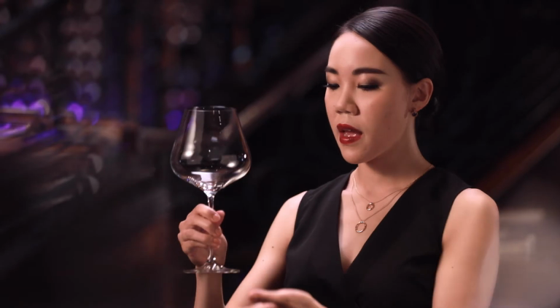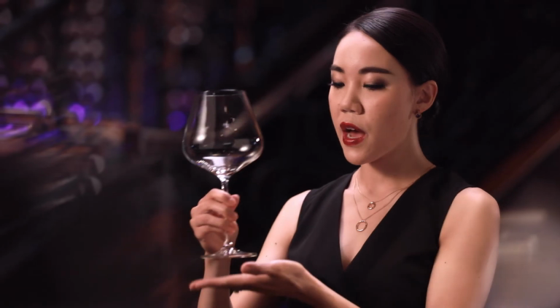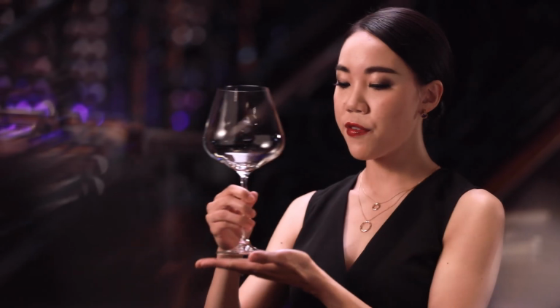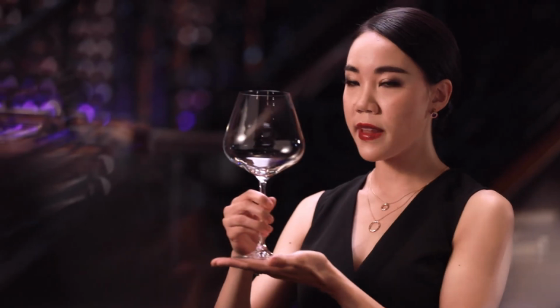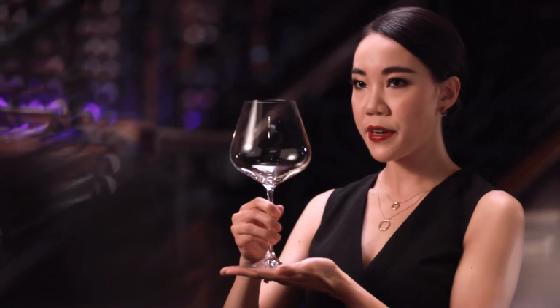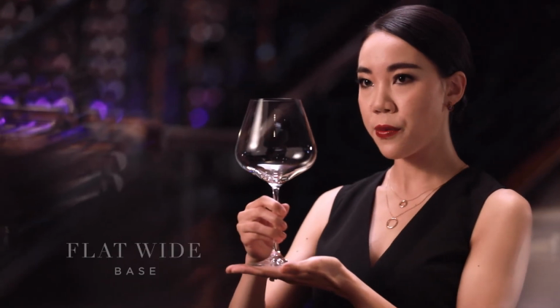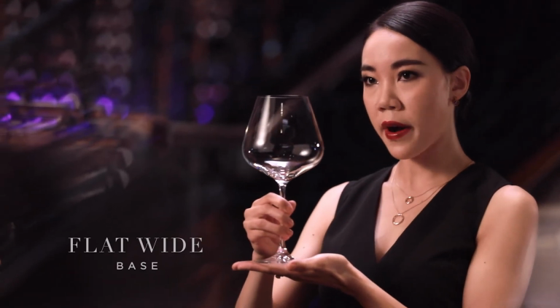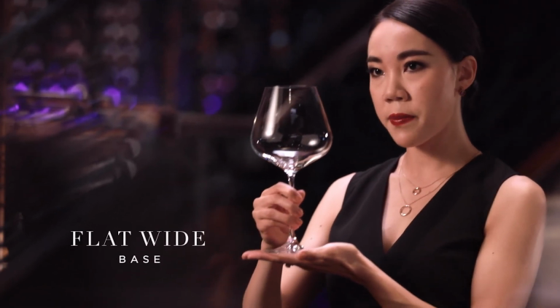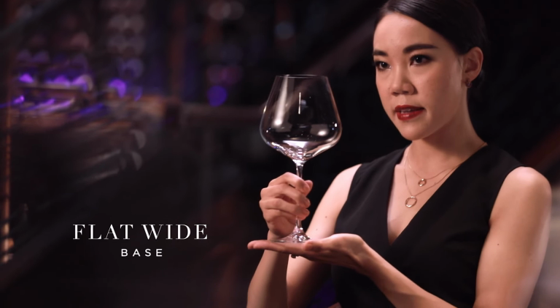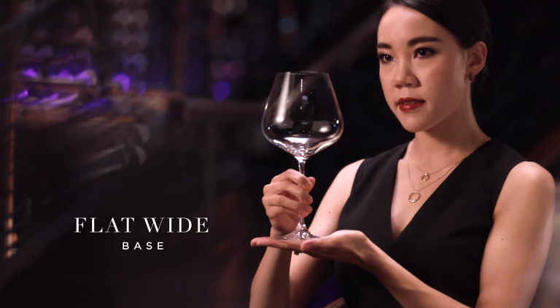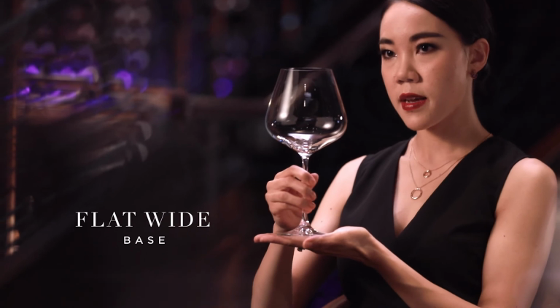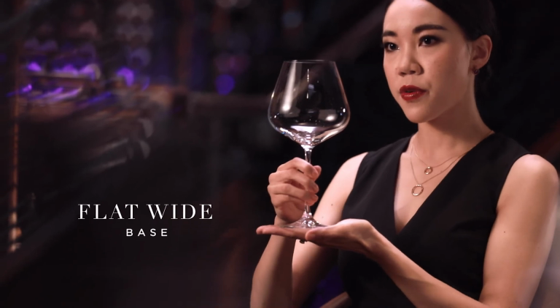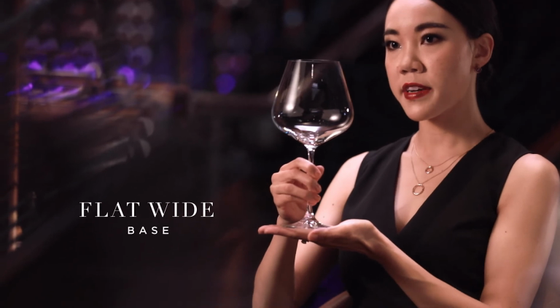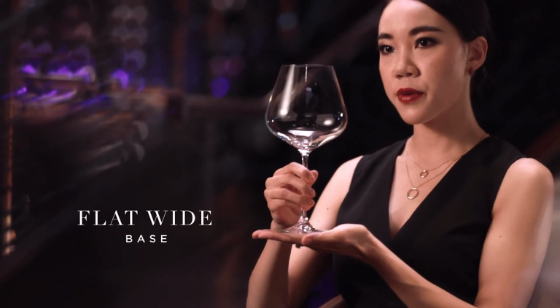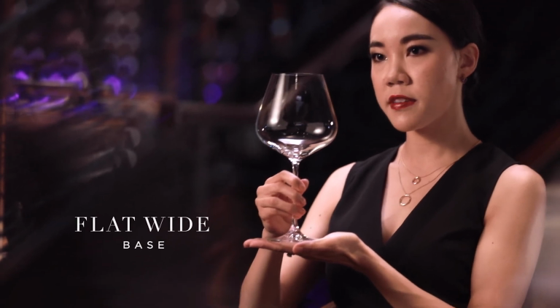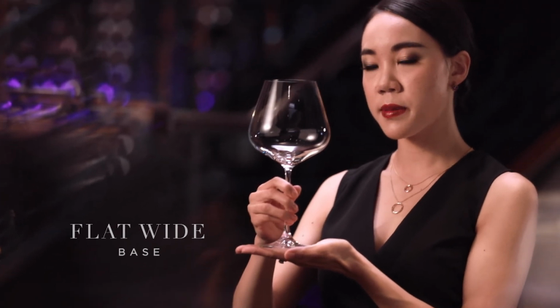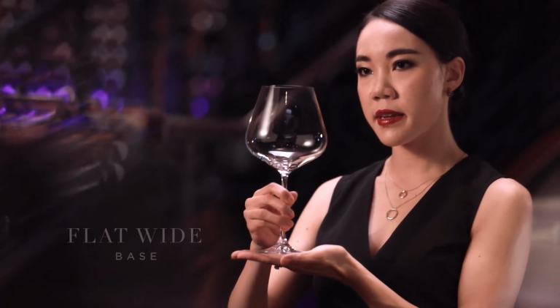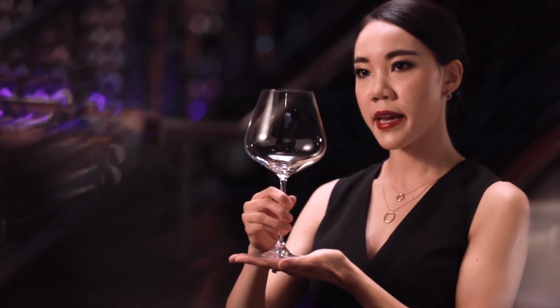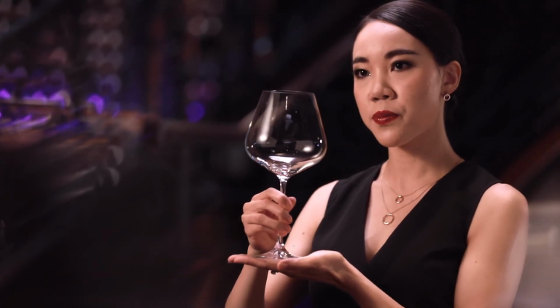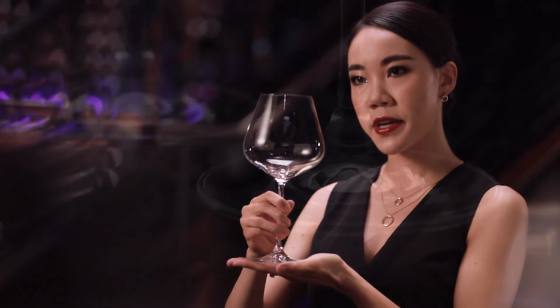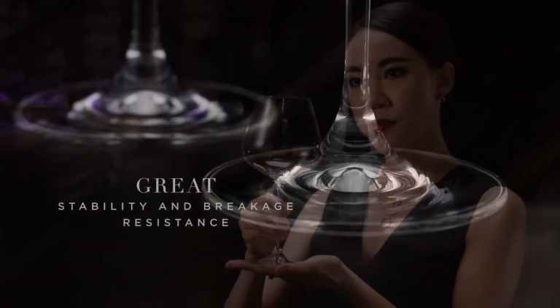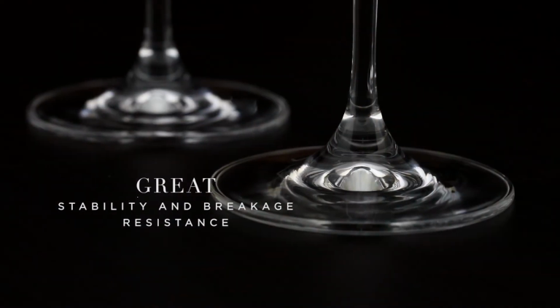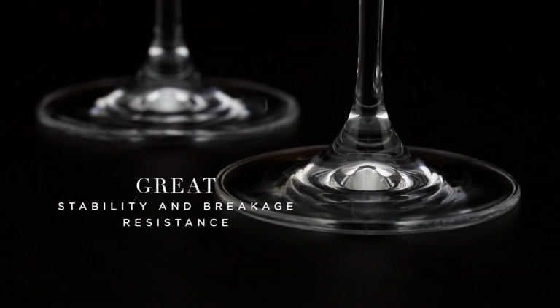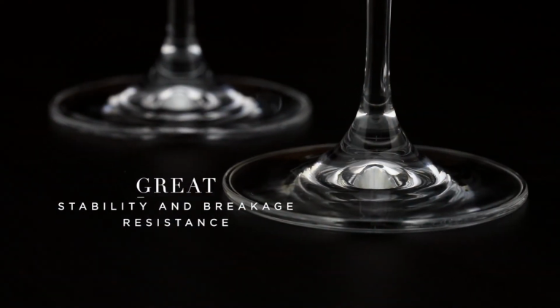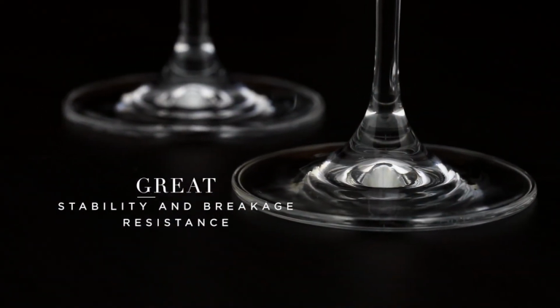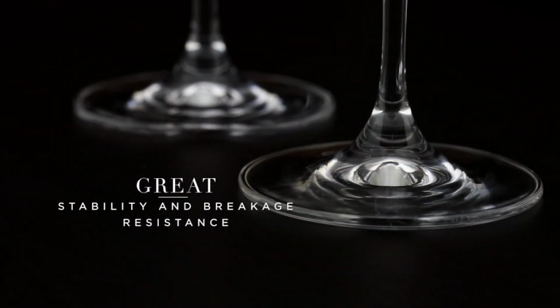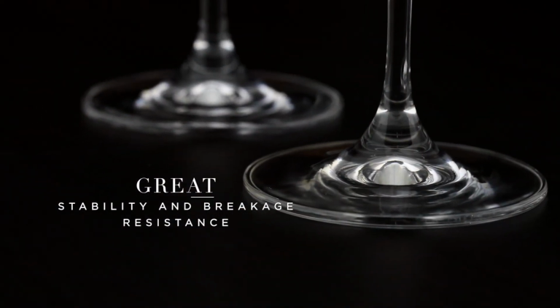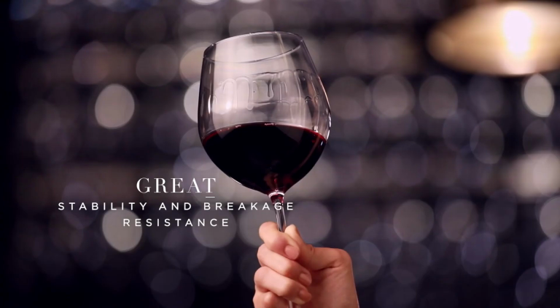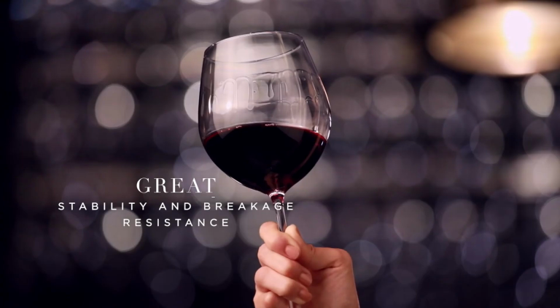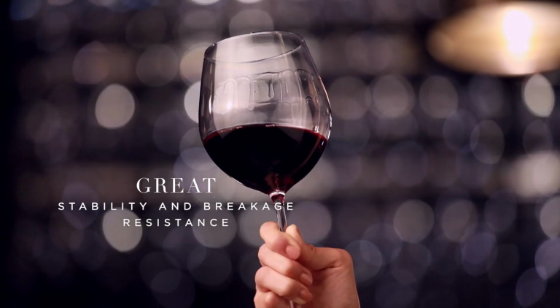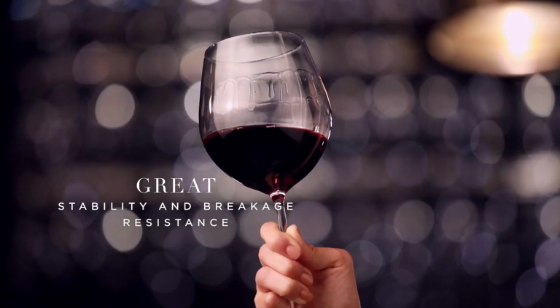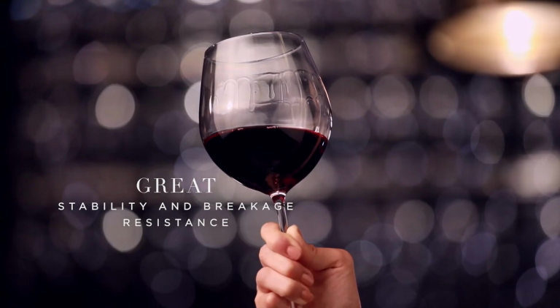A flat, wide base provides great stability and breakage resistance, even if your glass tips over.